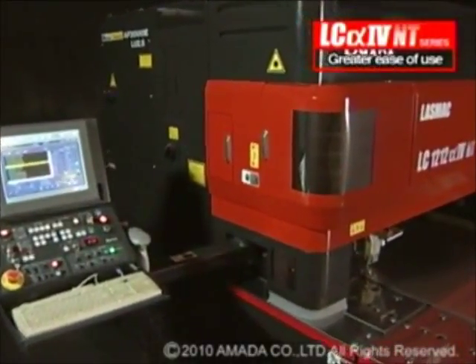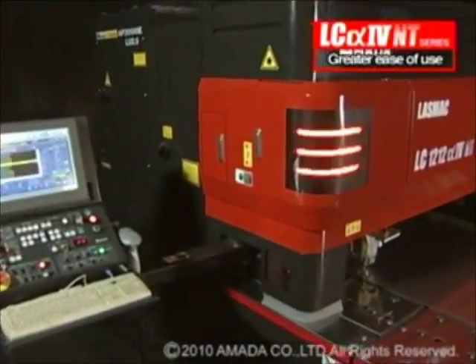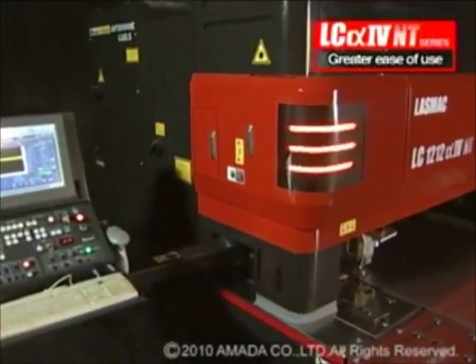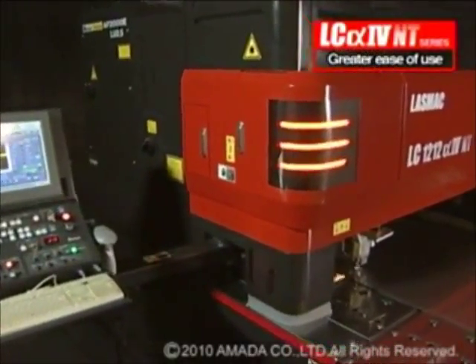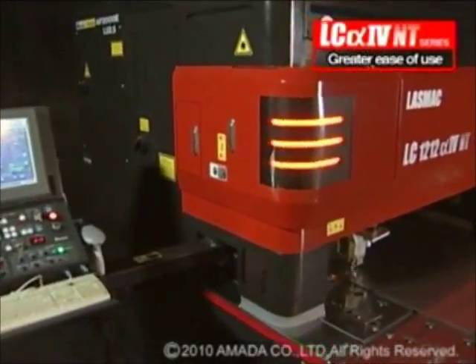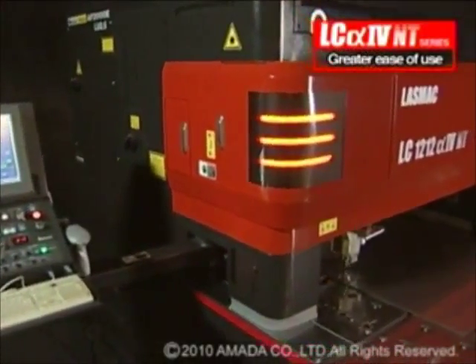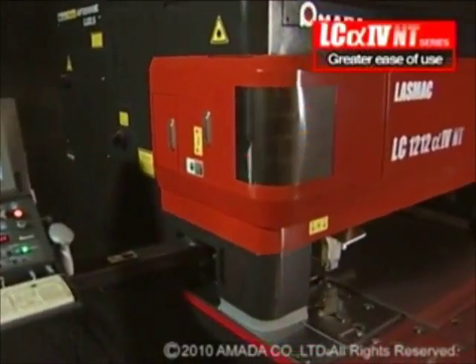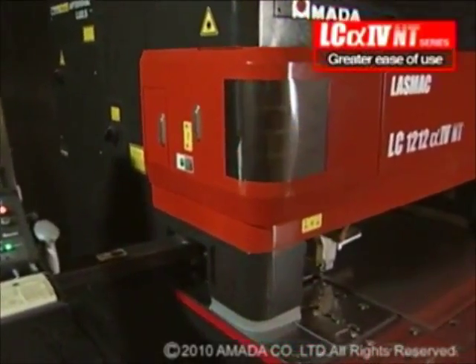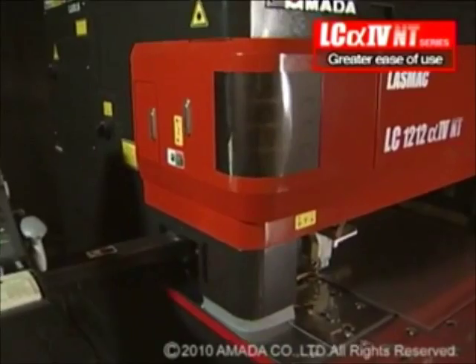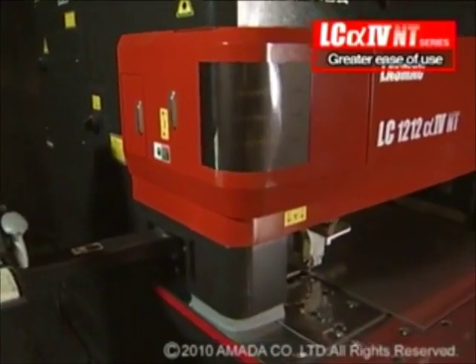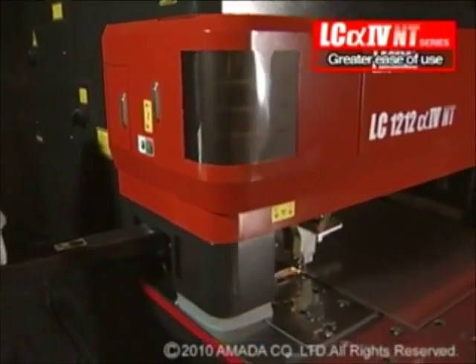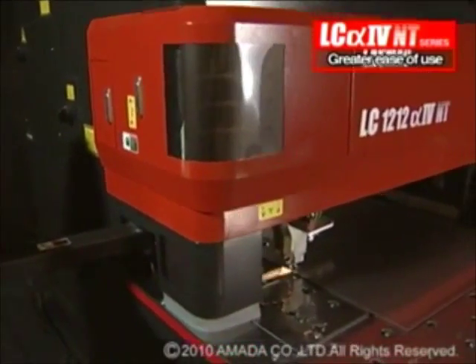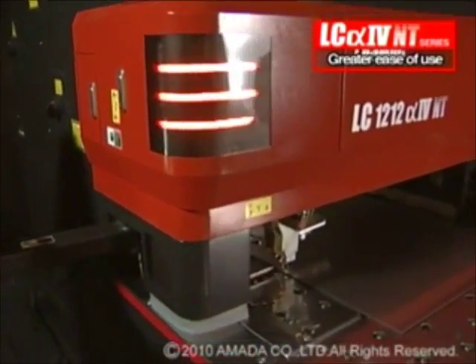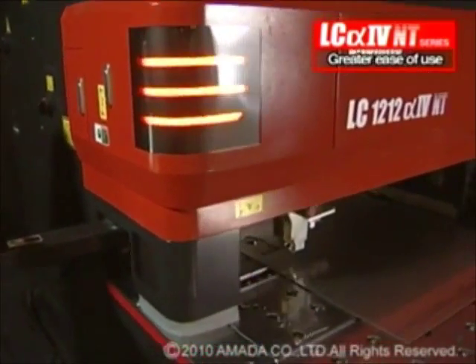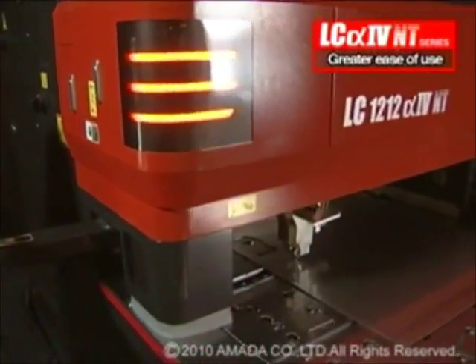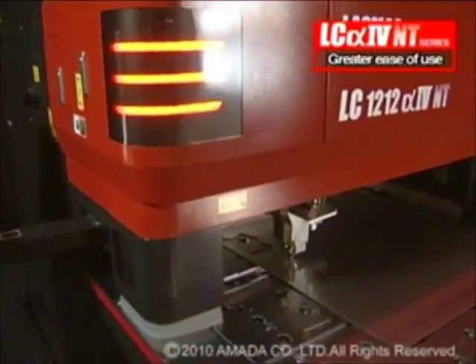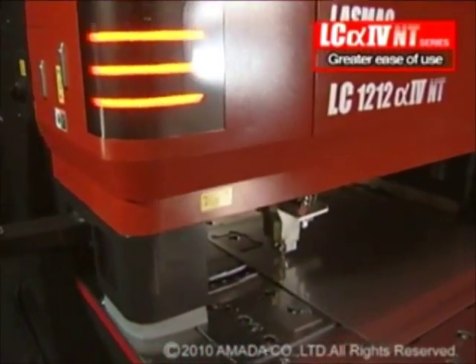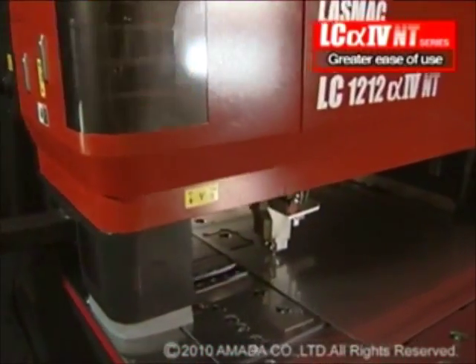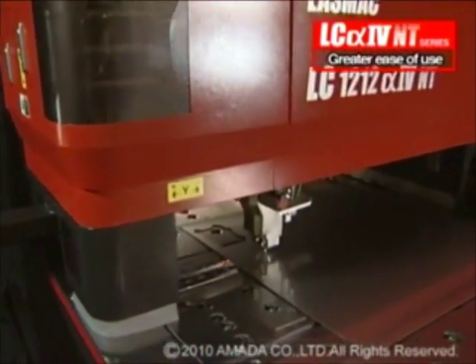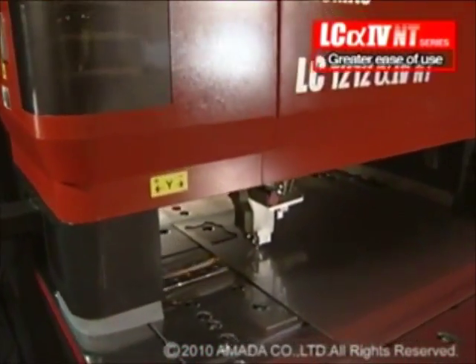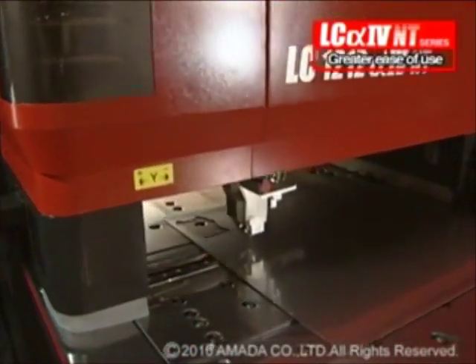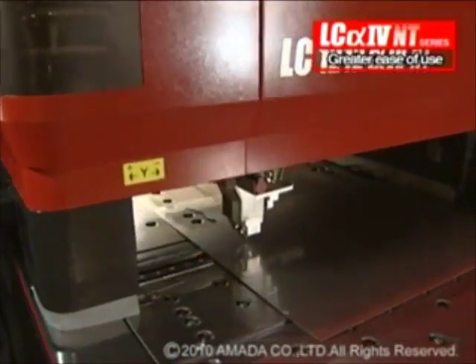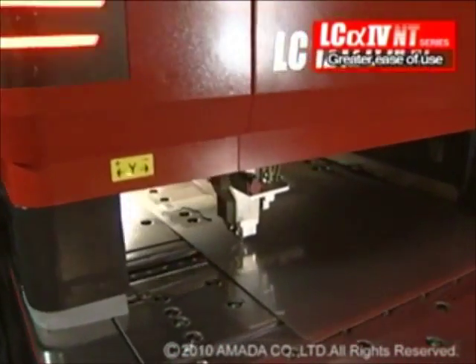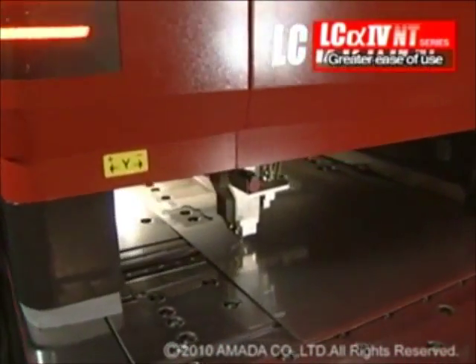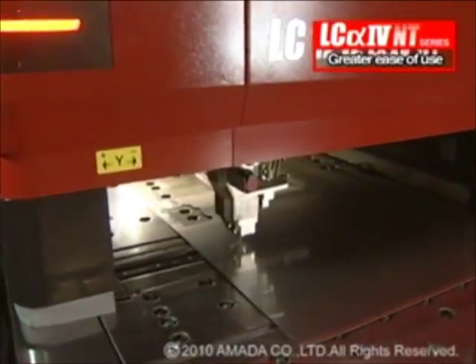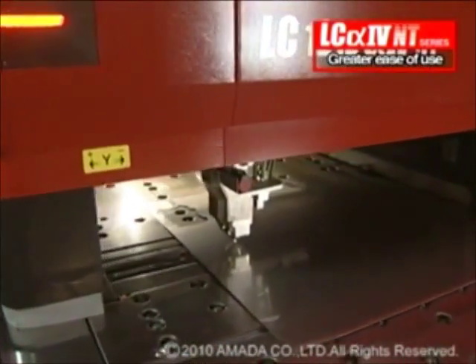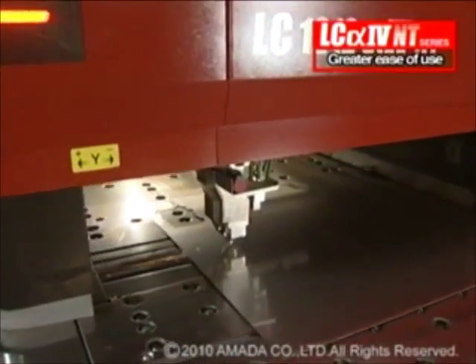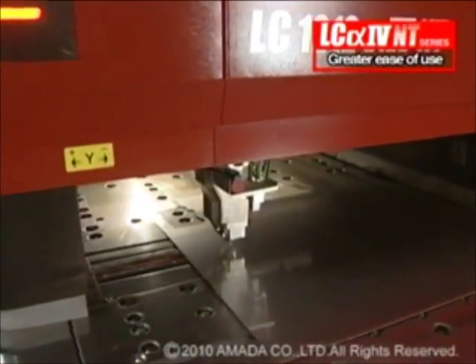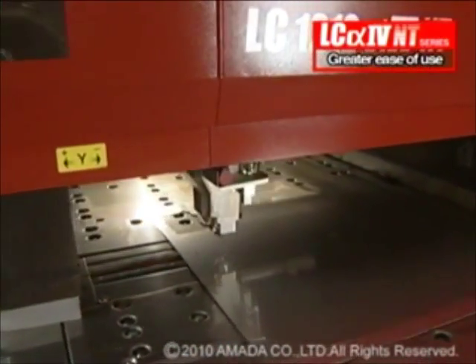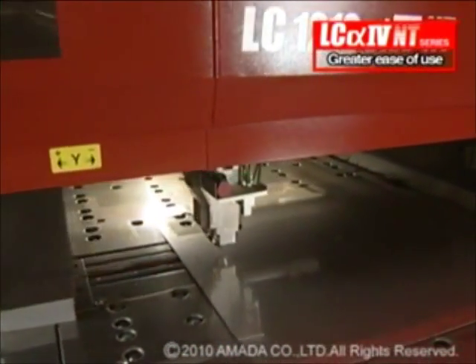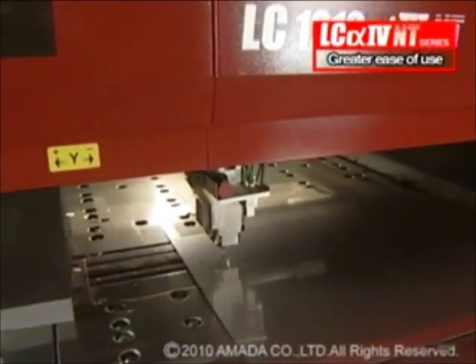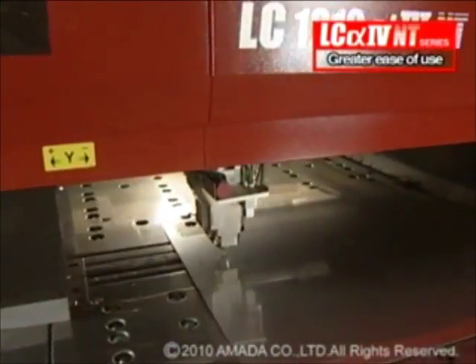Also, the LC Alpha 4 NT series lasers are equipped with various features that make operation straightforward and efficient.